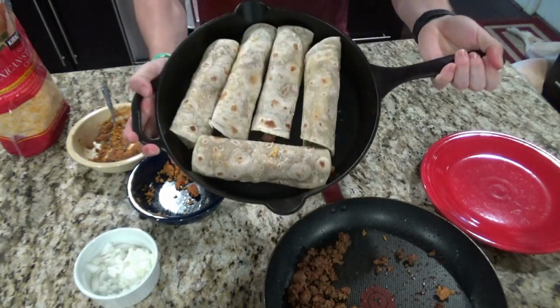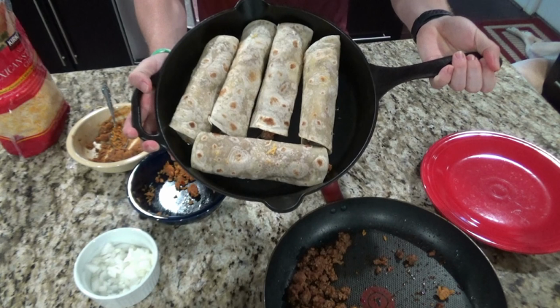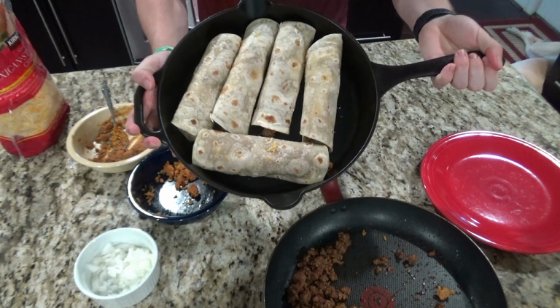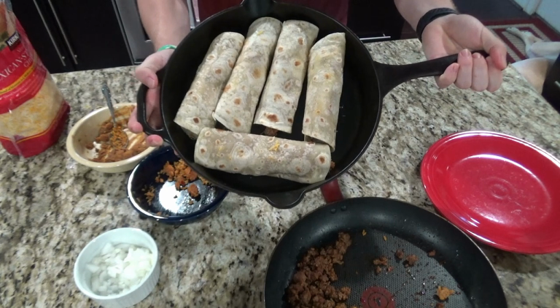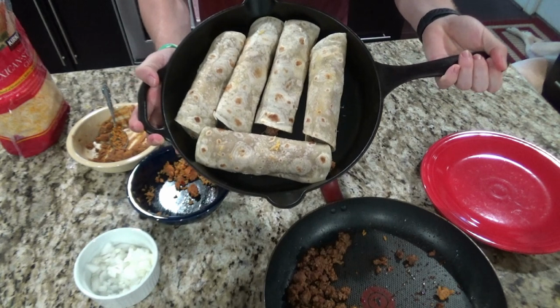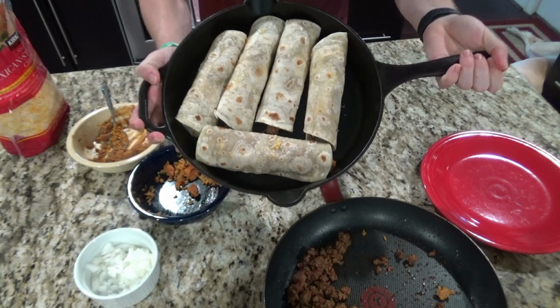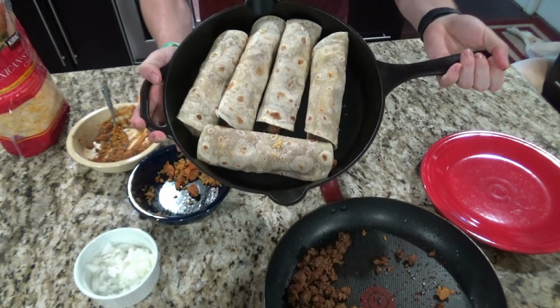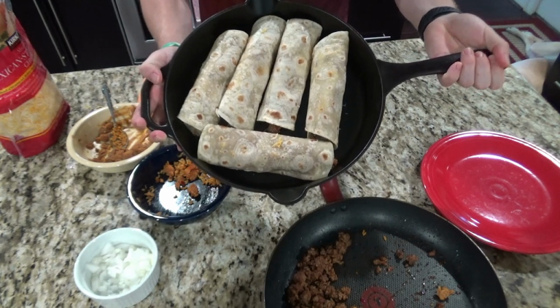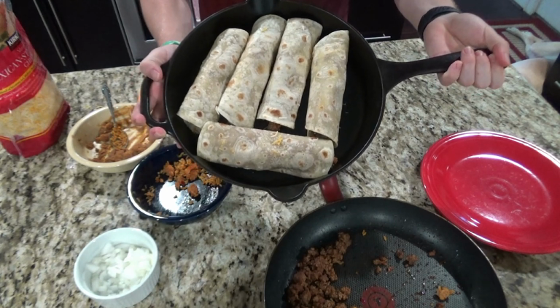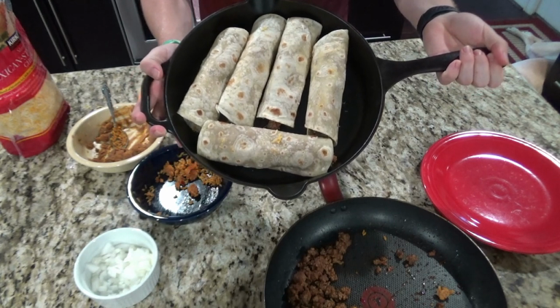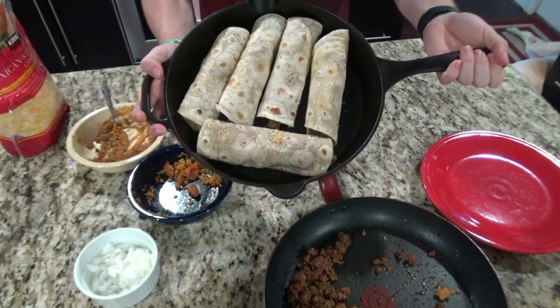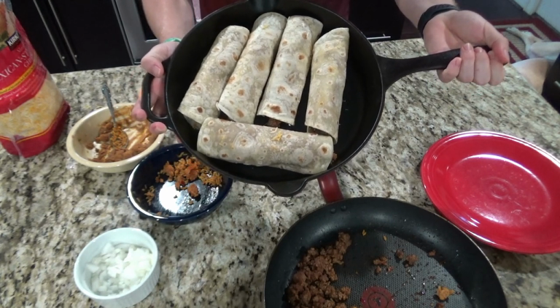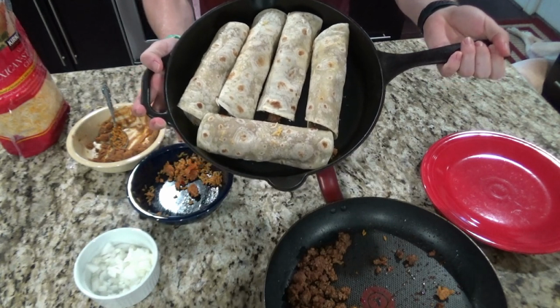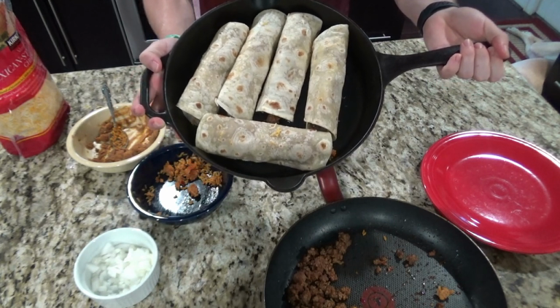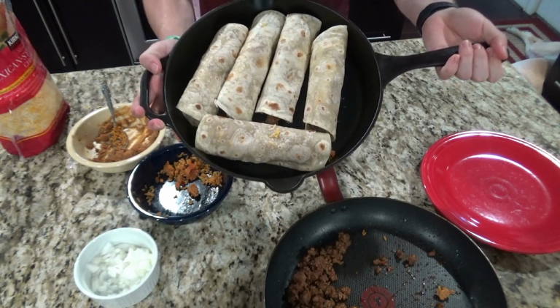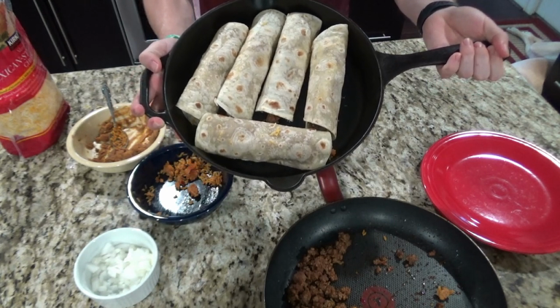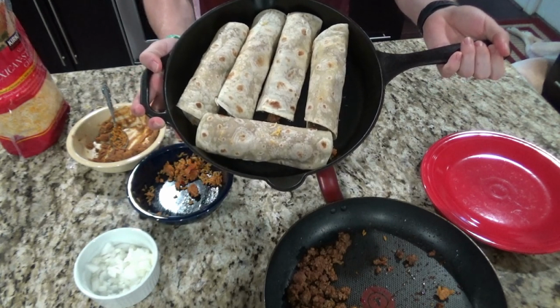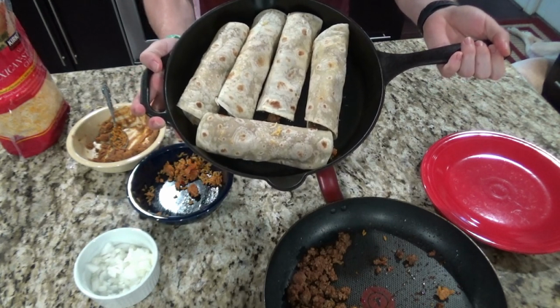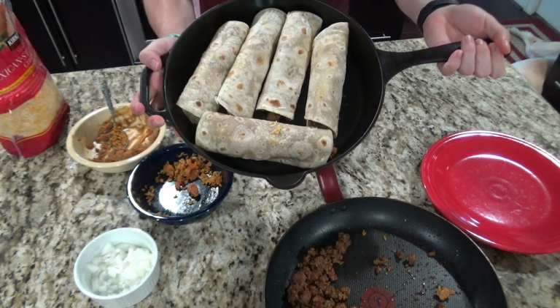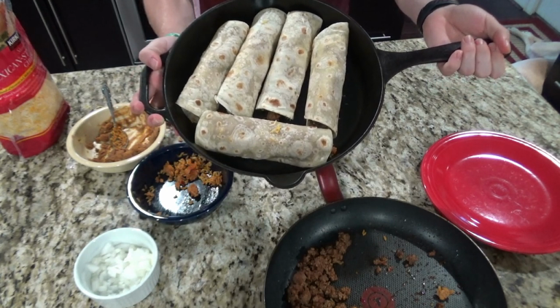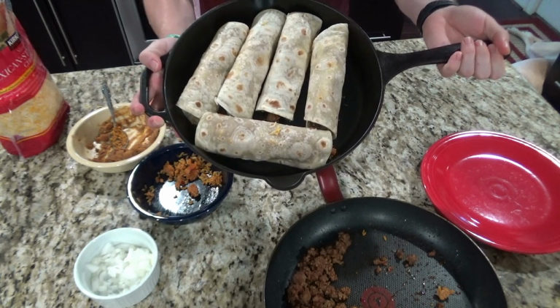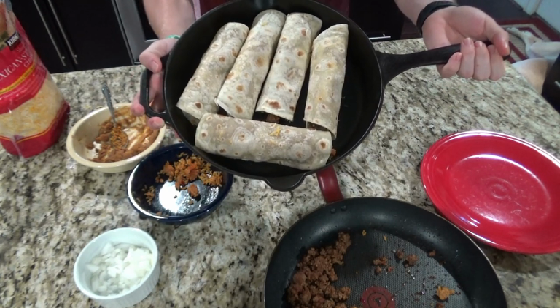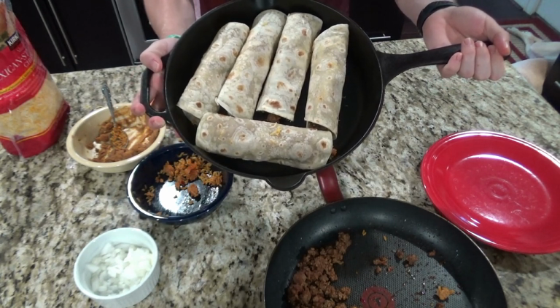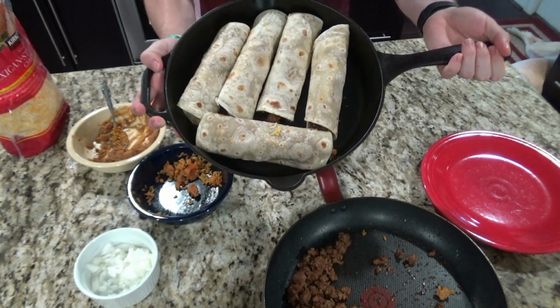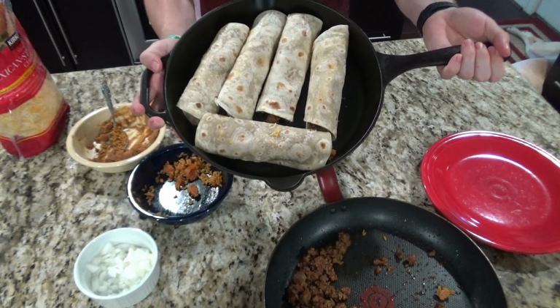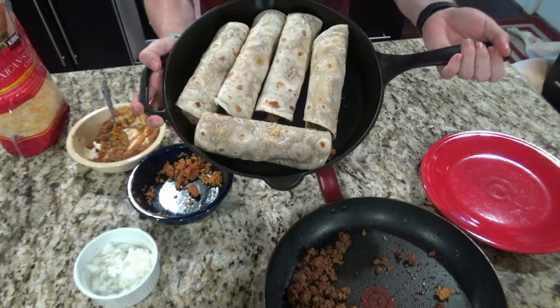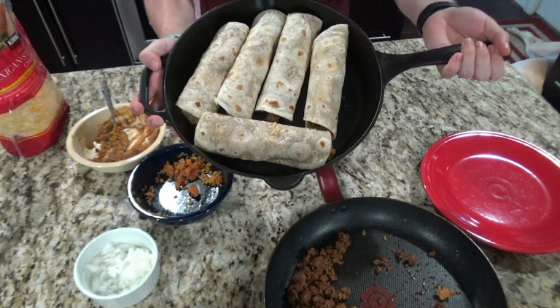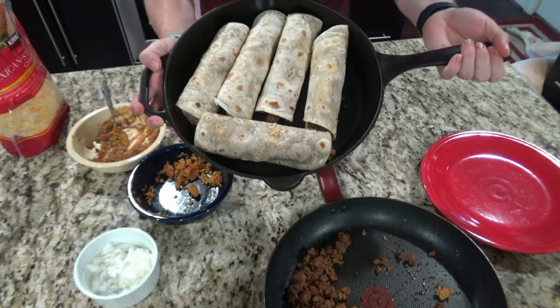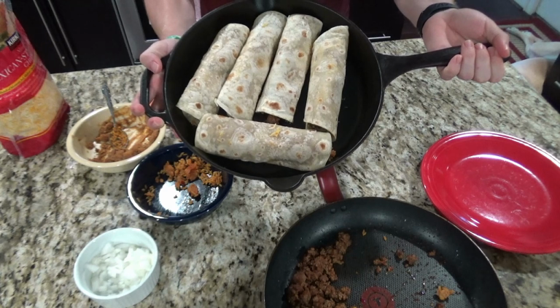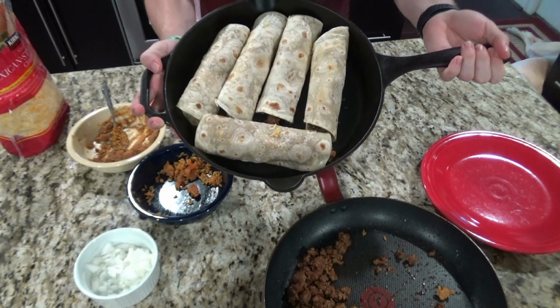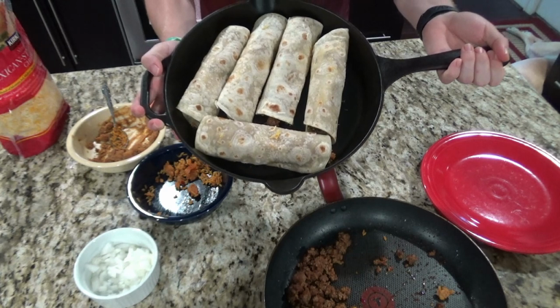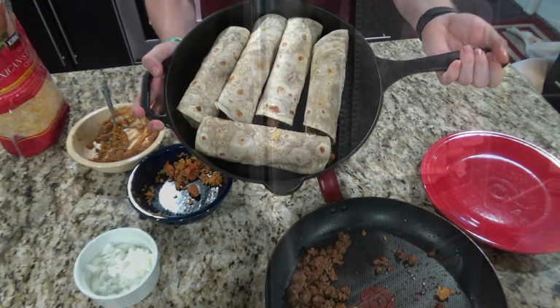Once you have your burritos in your skillet, you're going to bake like this in the oven at 350 for 25 minutes.